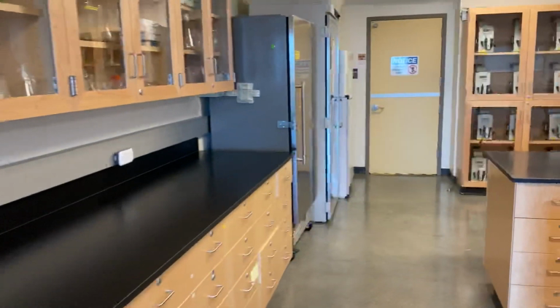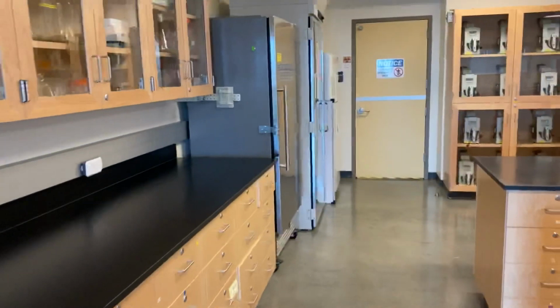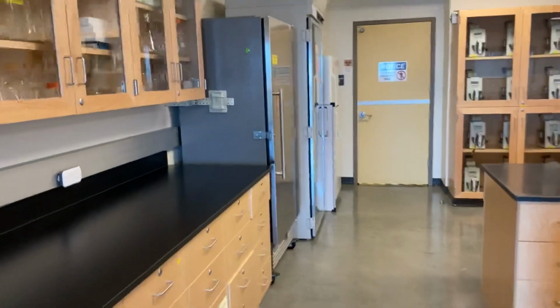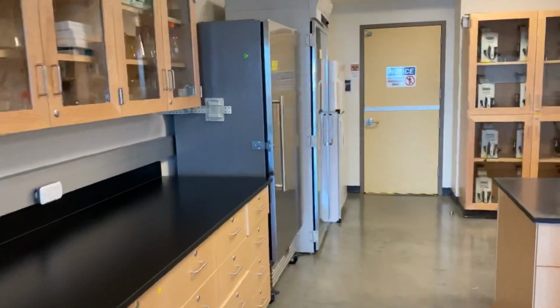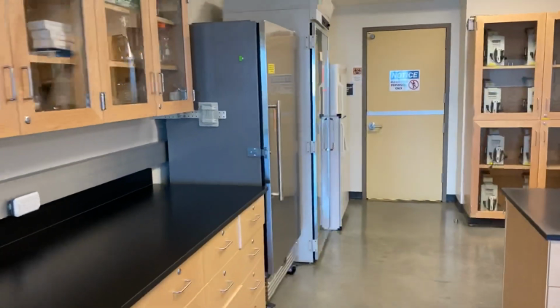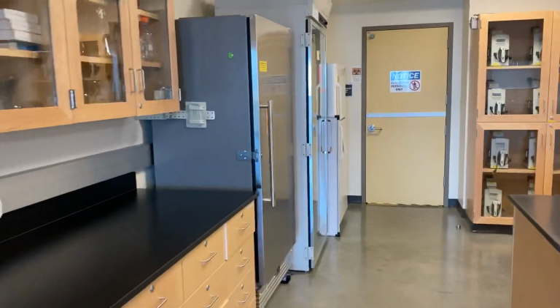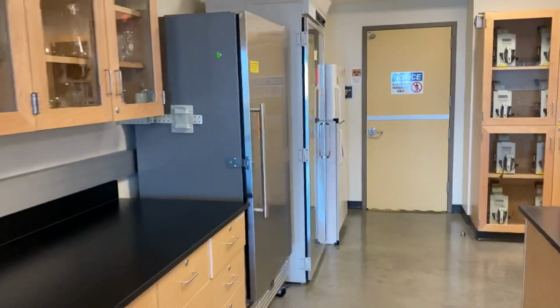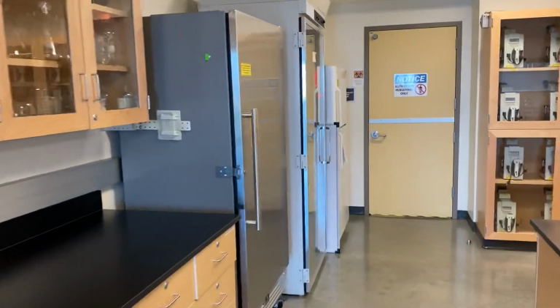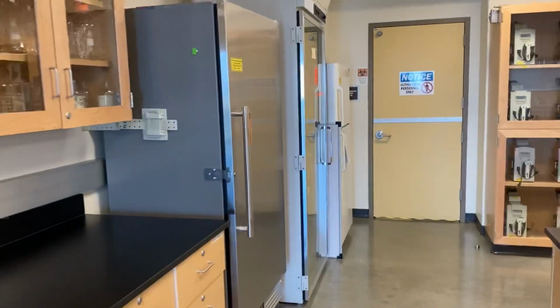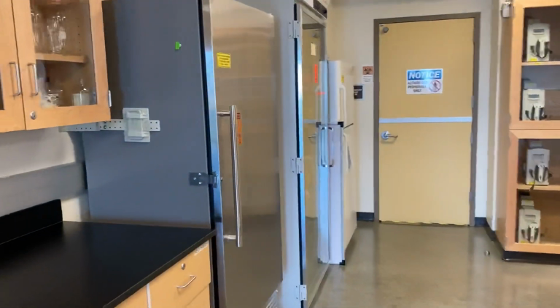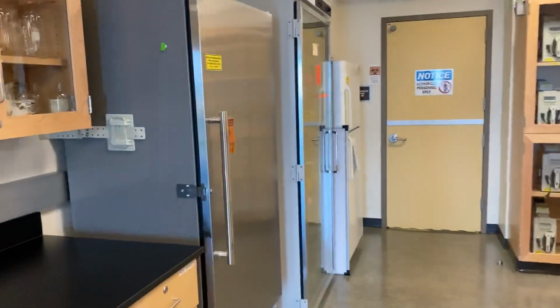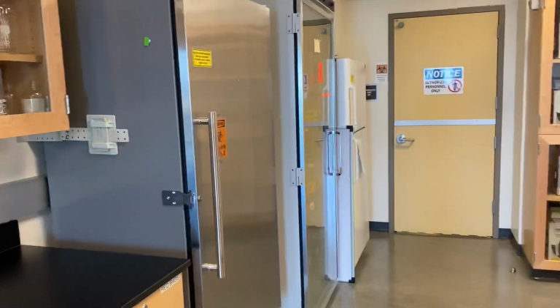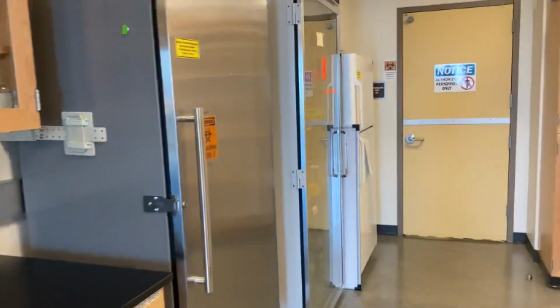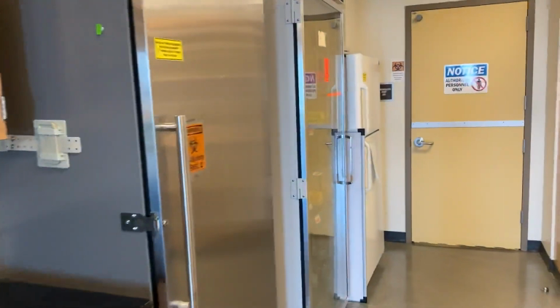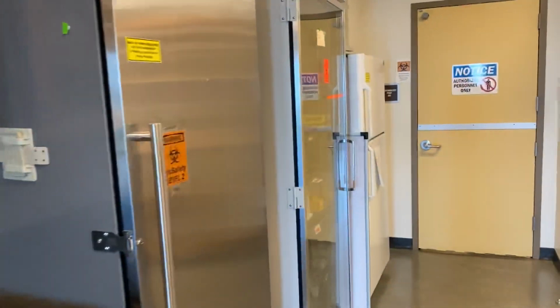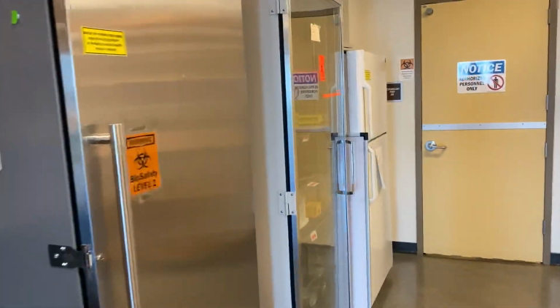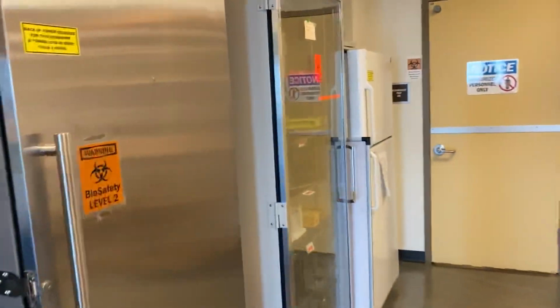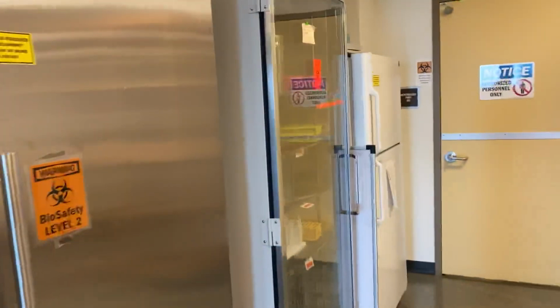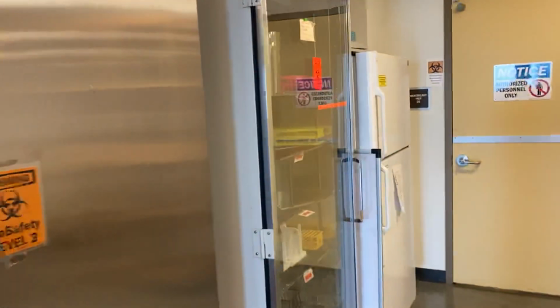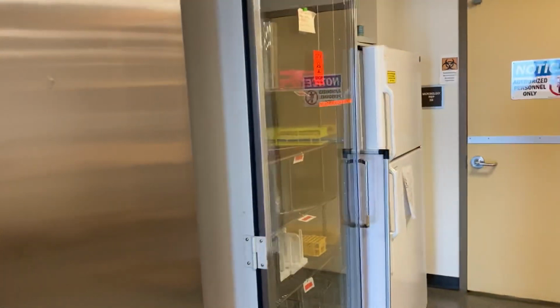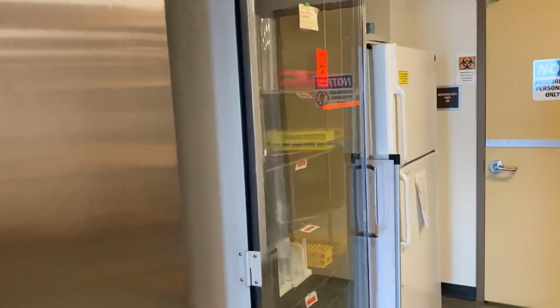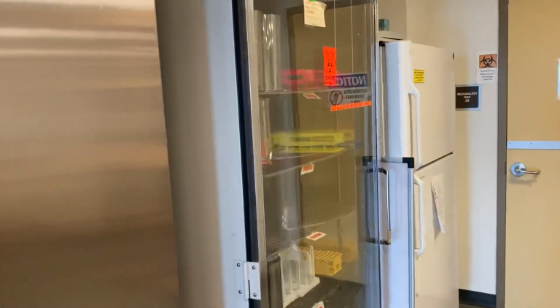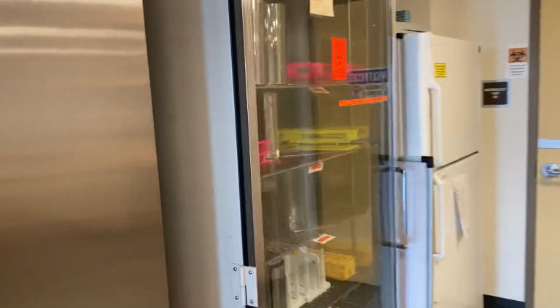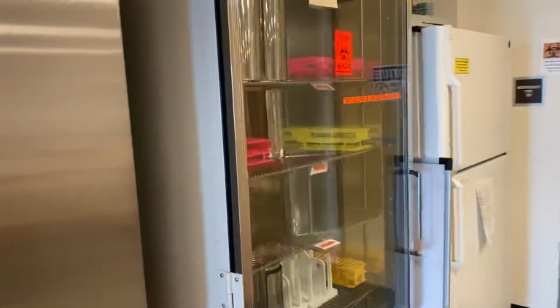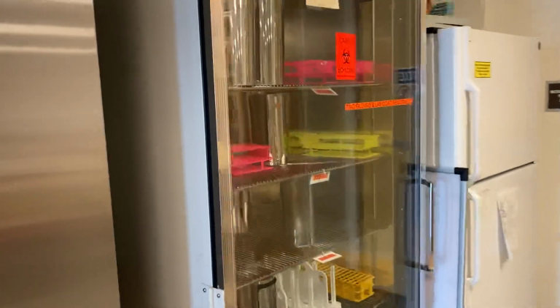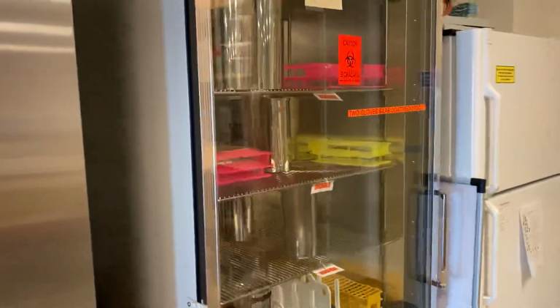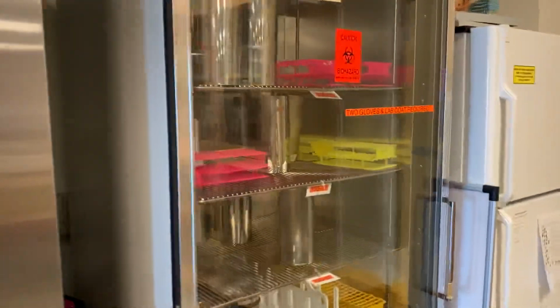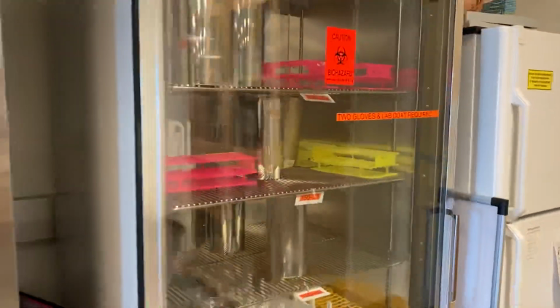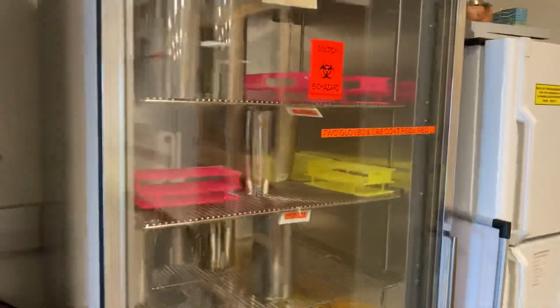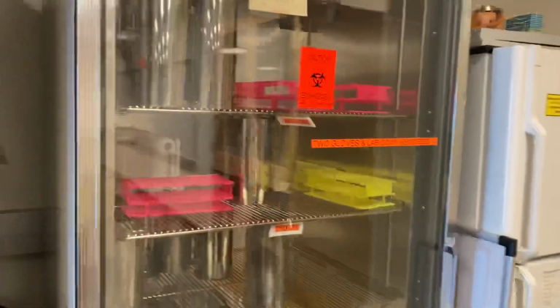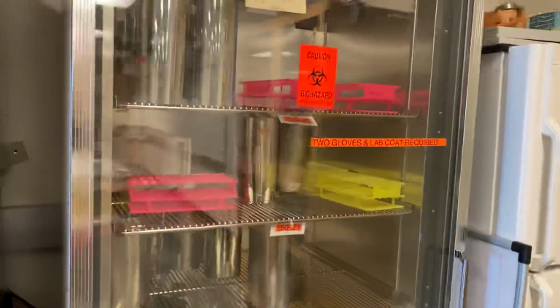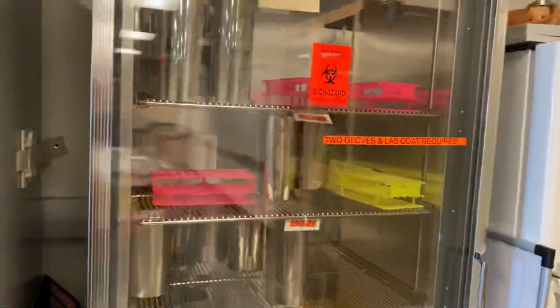Our incubators — which is where we'll be maintaining our cultures.